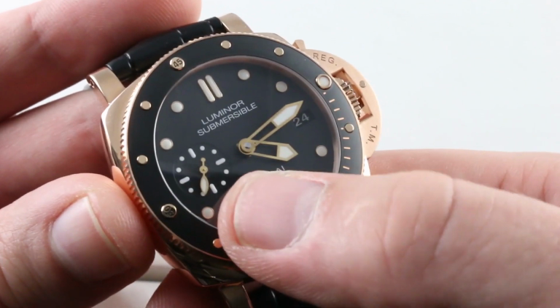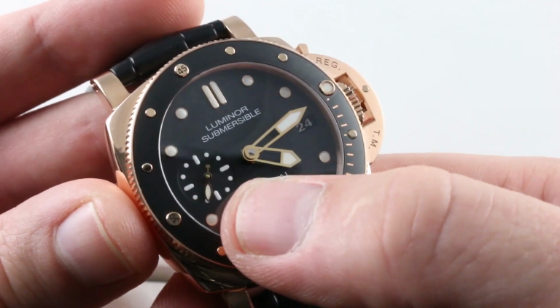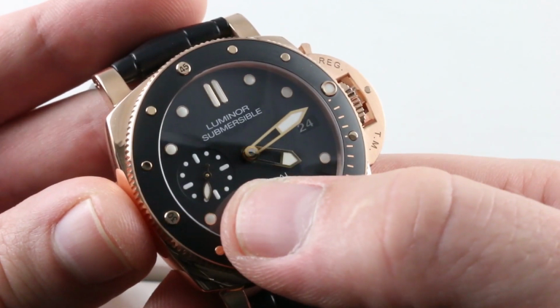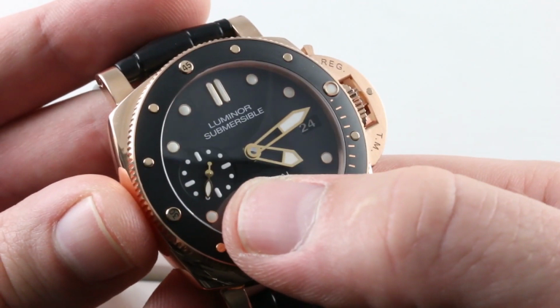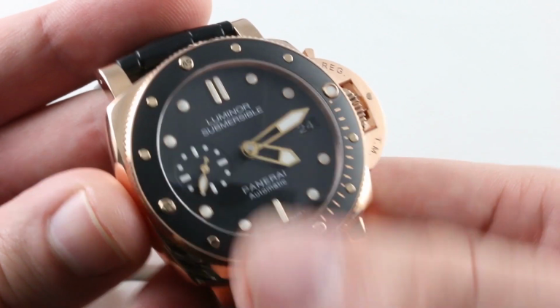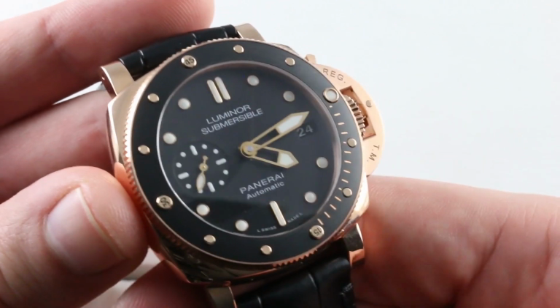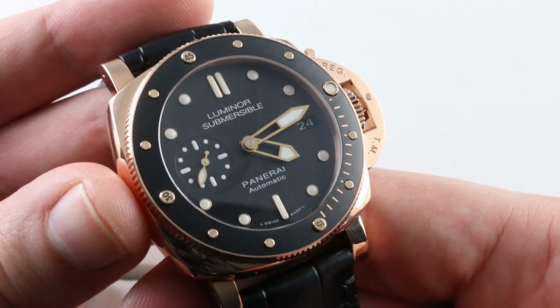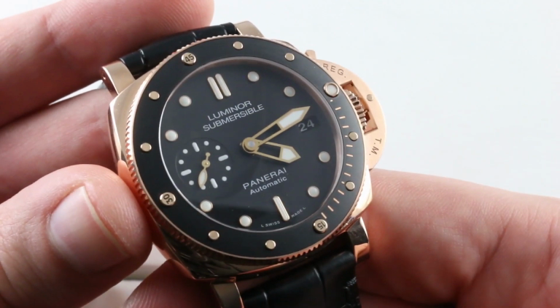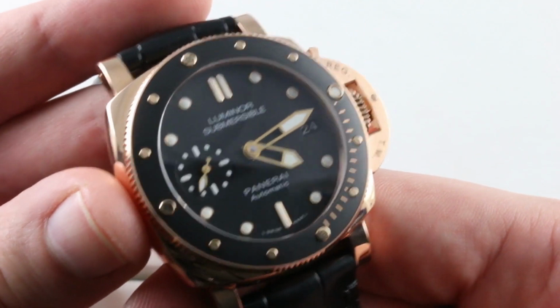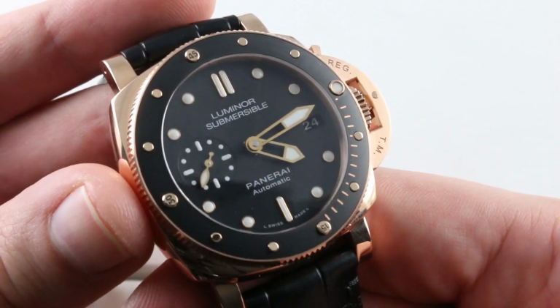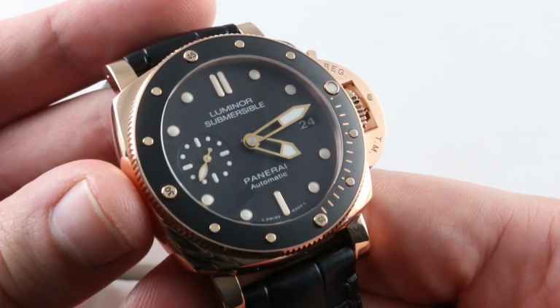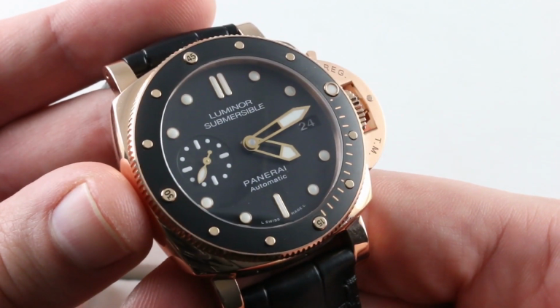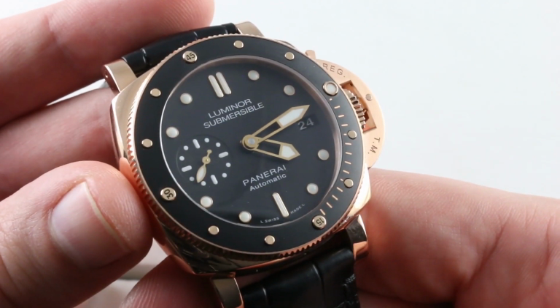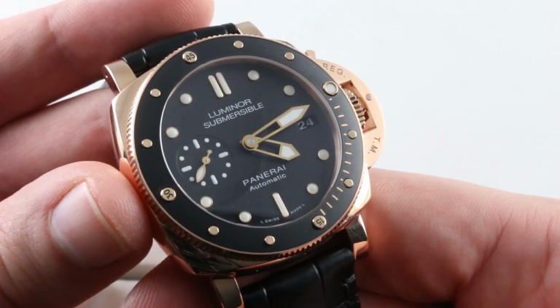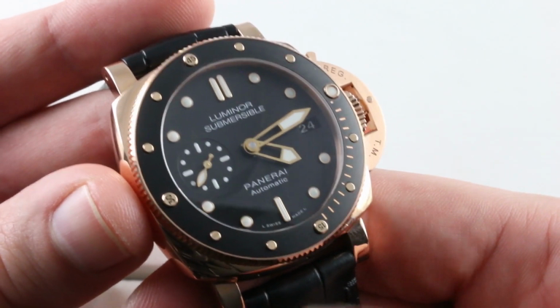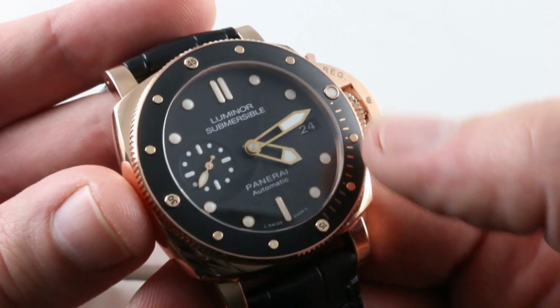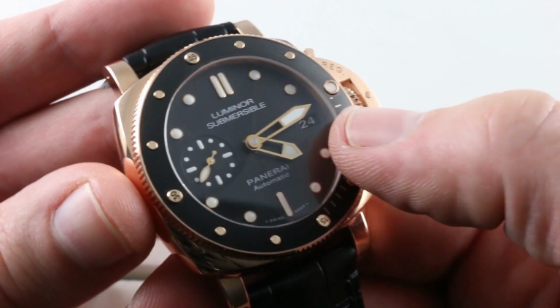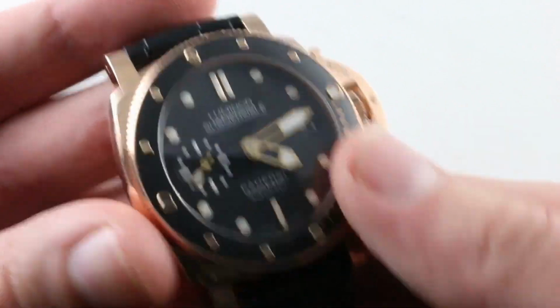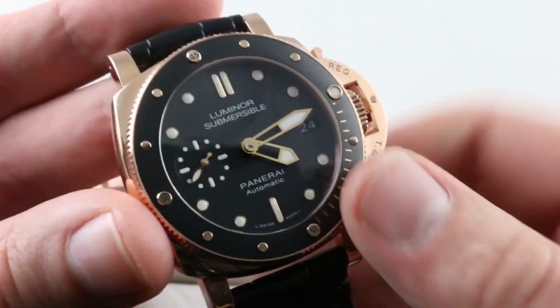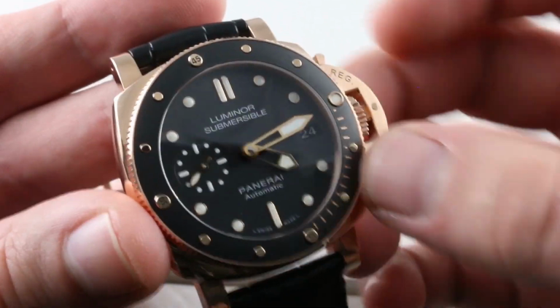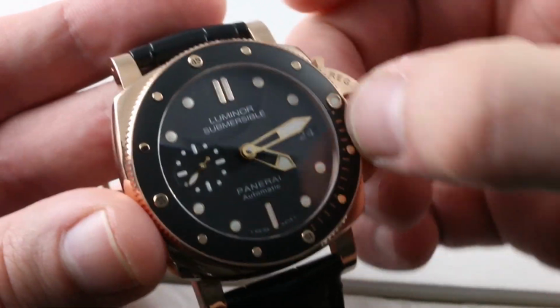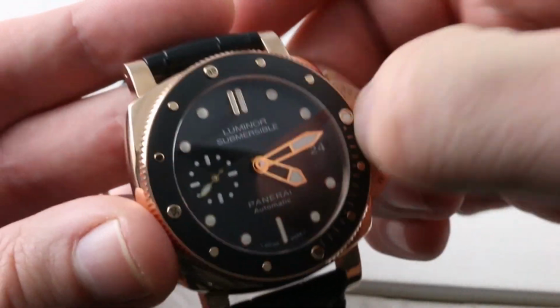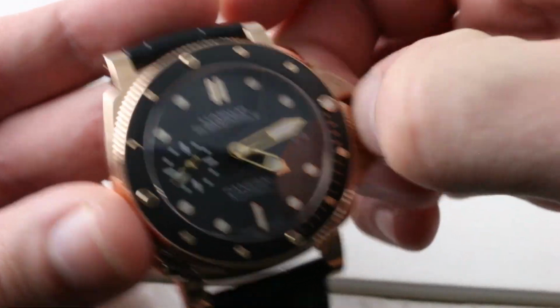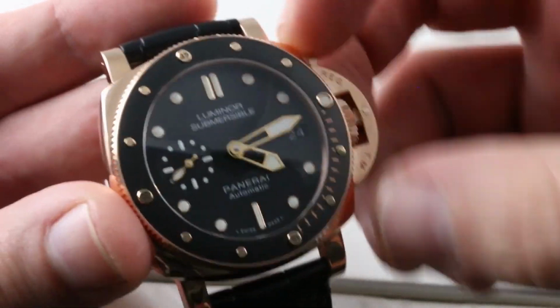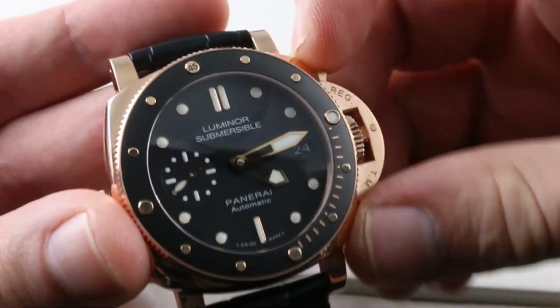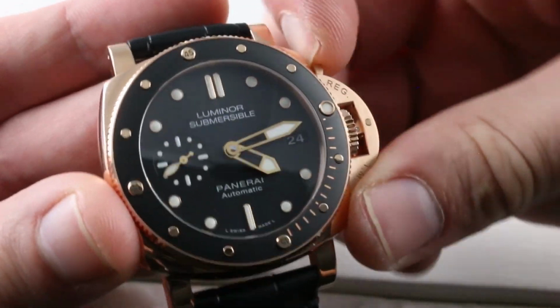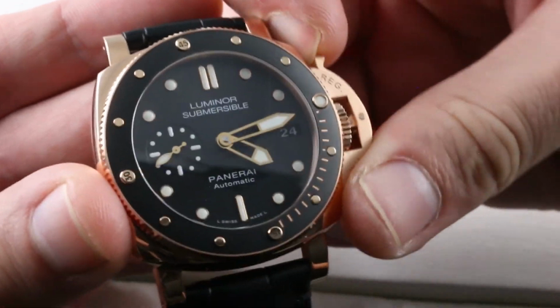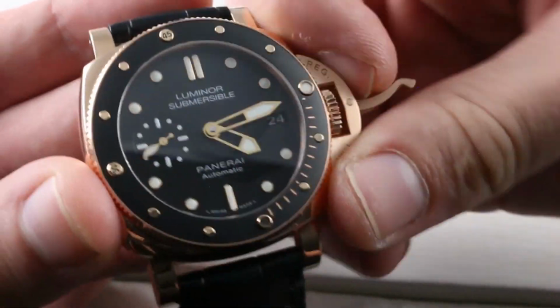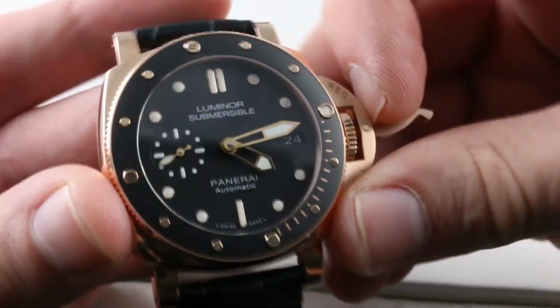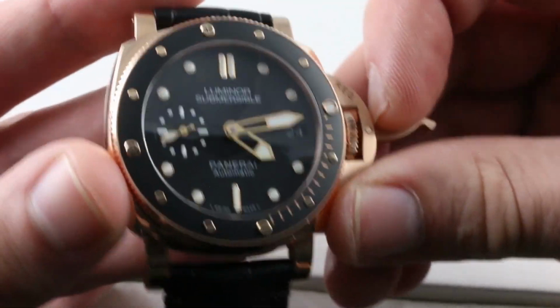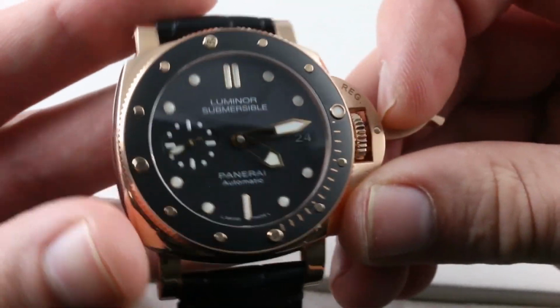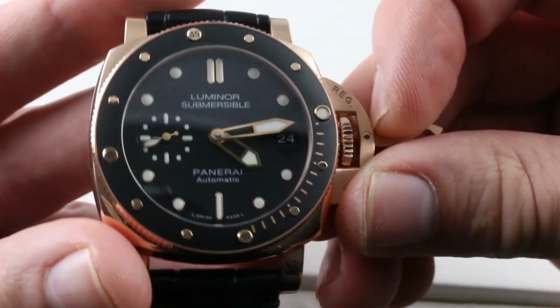On the sunken dial, you can see that there's a small seconds indicator at 9 o'clock, and a relatively discrete date disc at 3 o'clock.